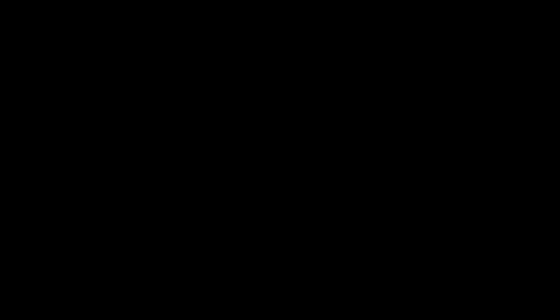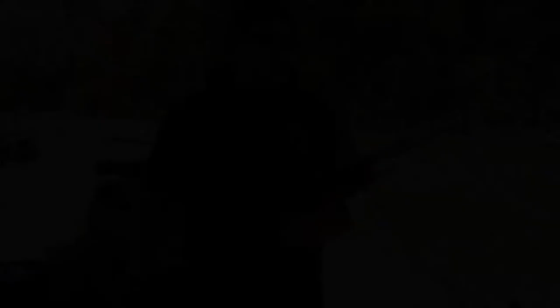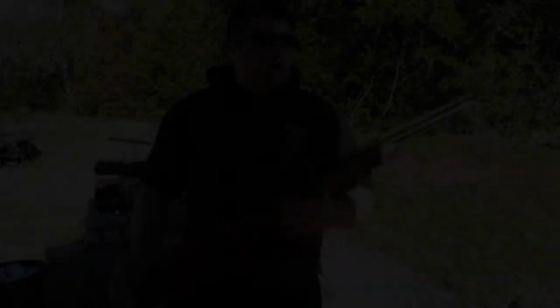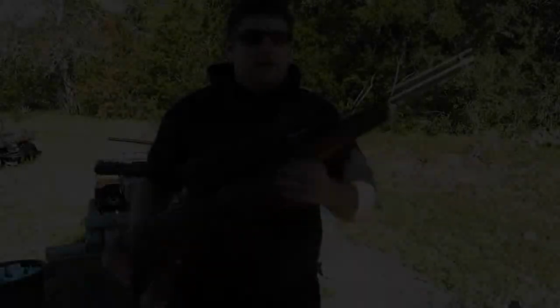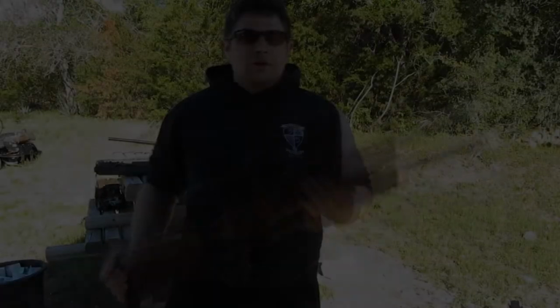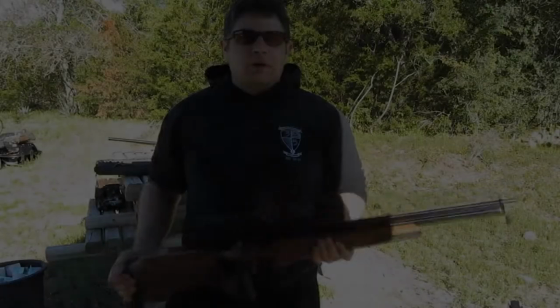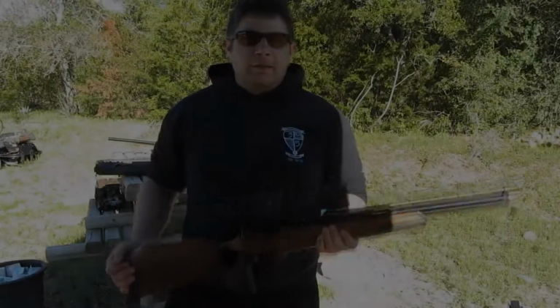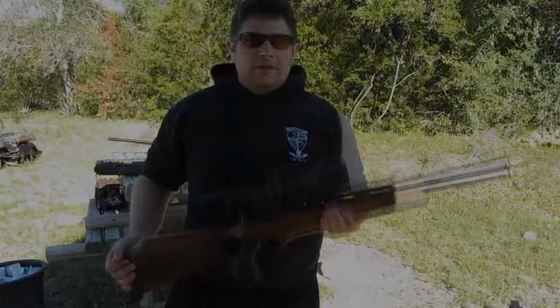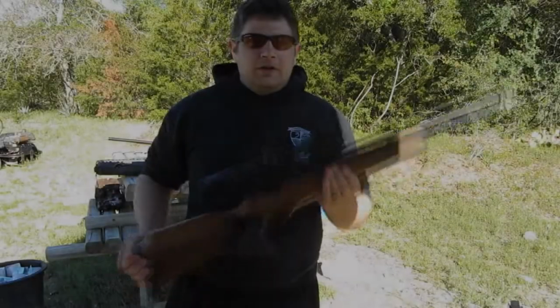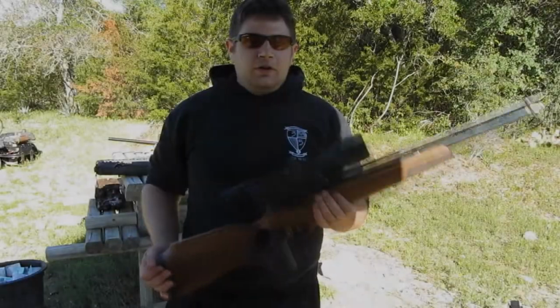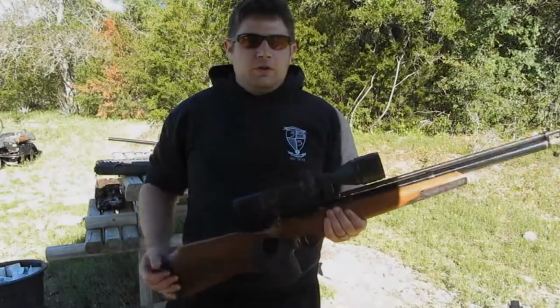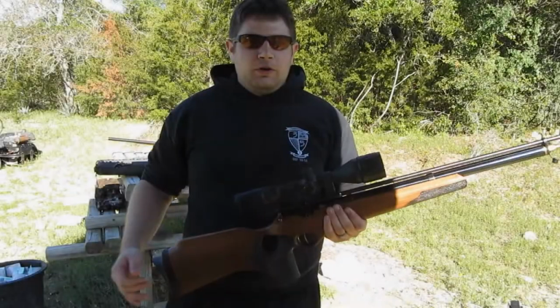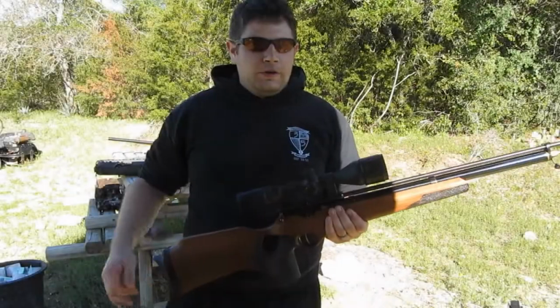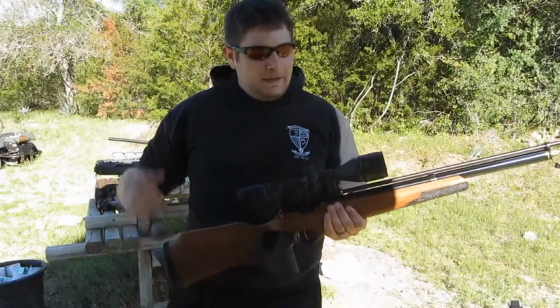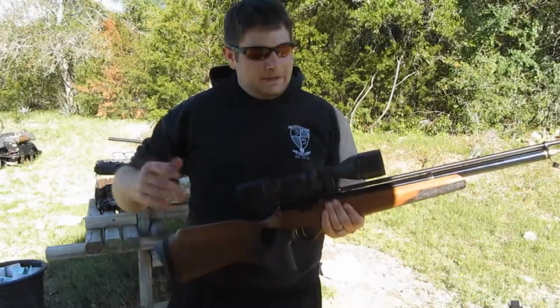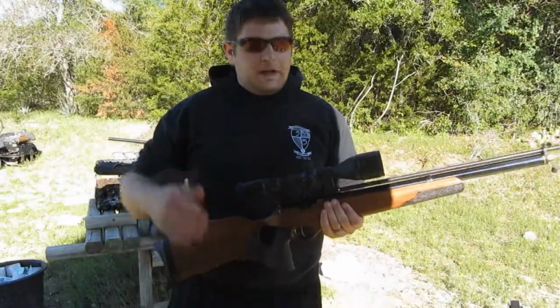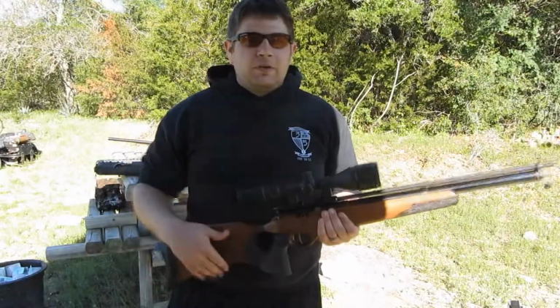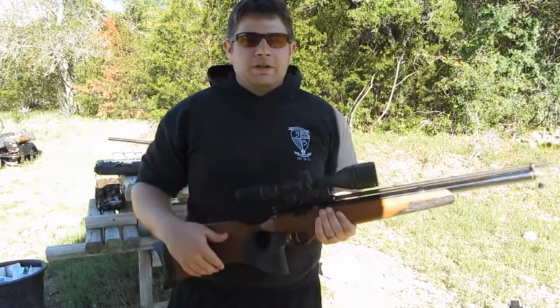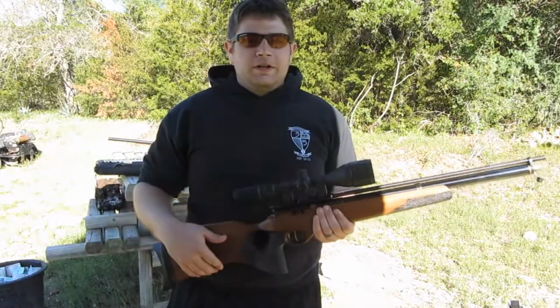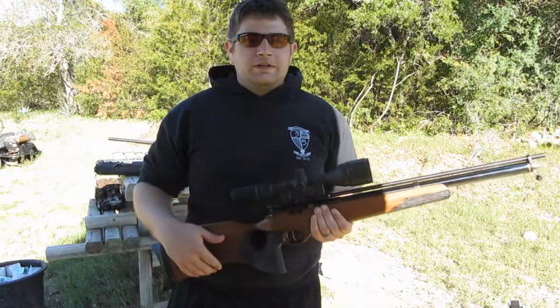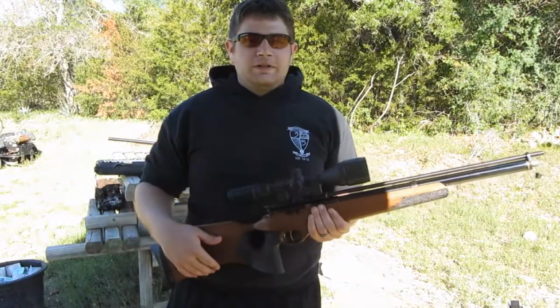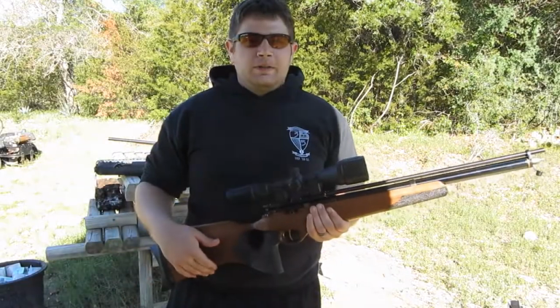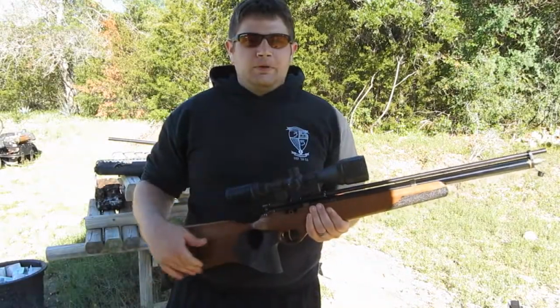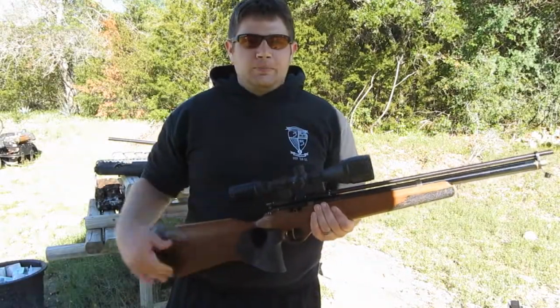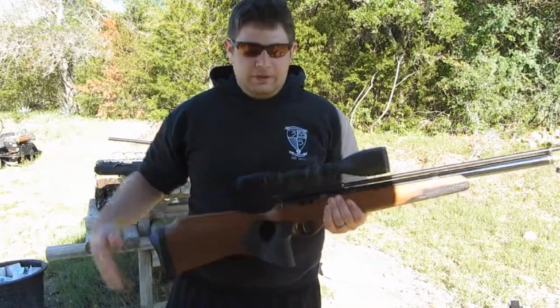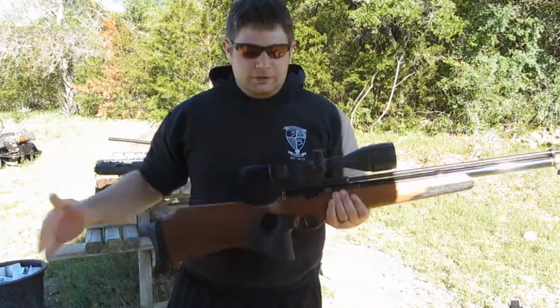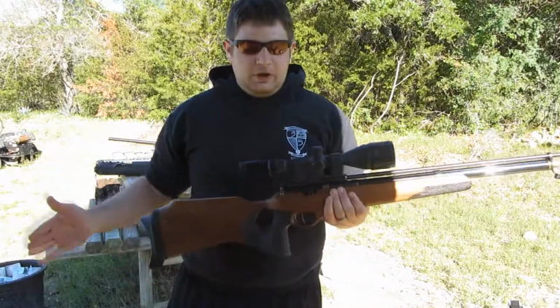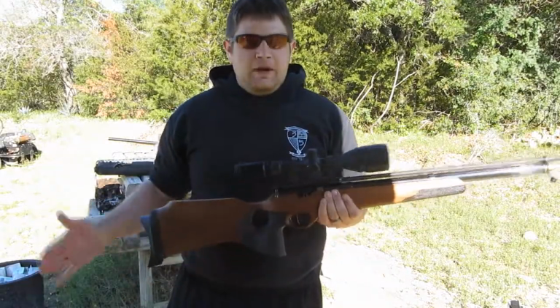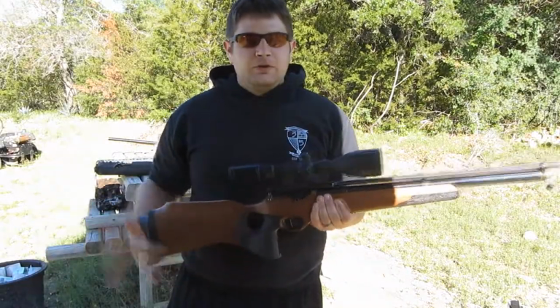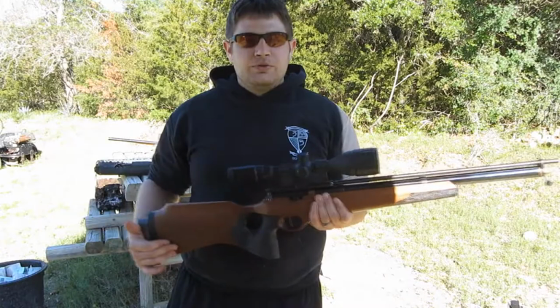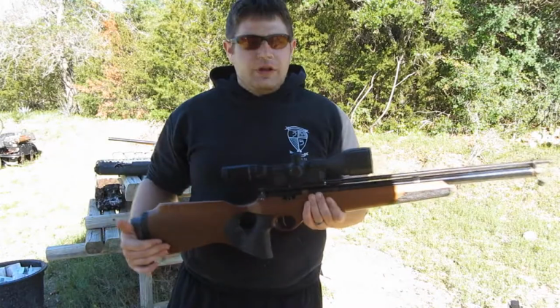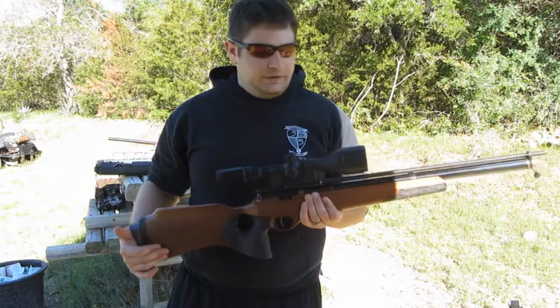Hey guys, welcome back to Air Nerd Corner. Today we're going to change things up a little bit and talk about used guns.